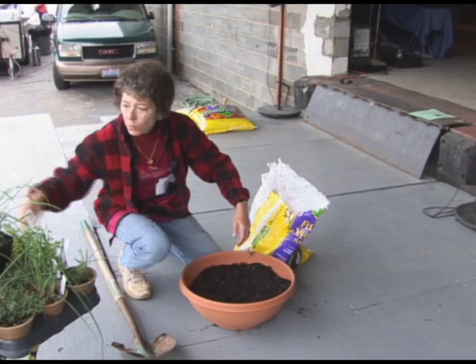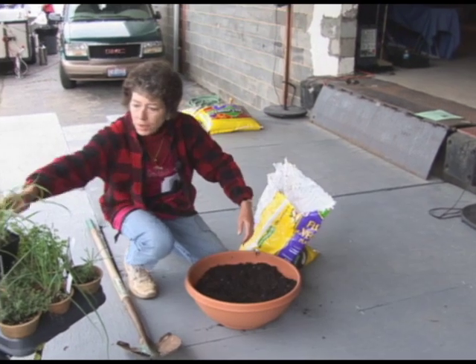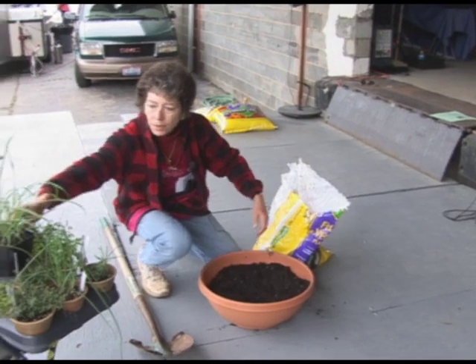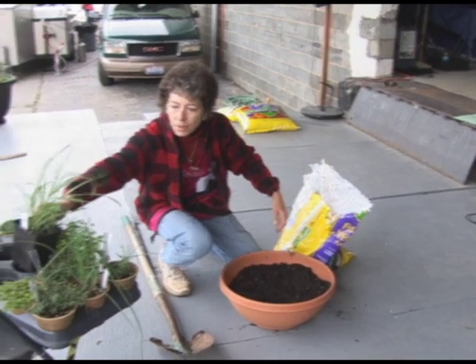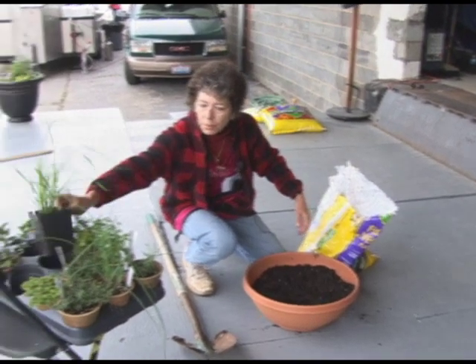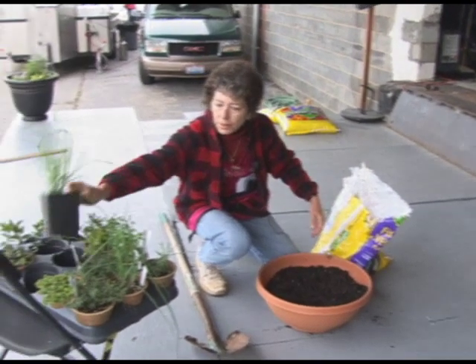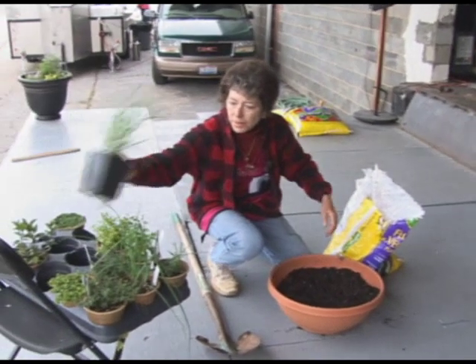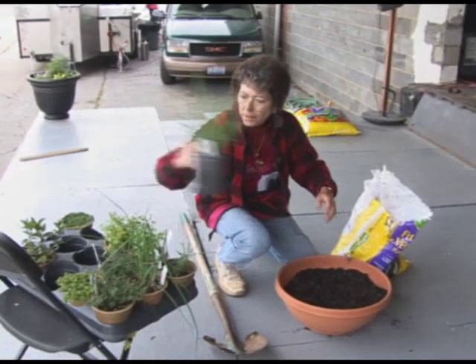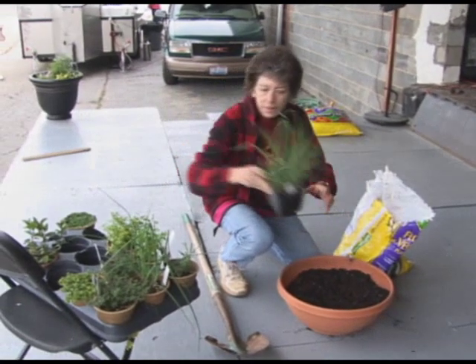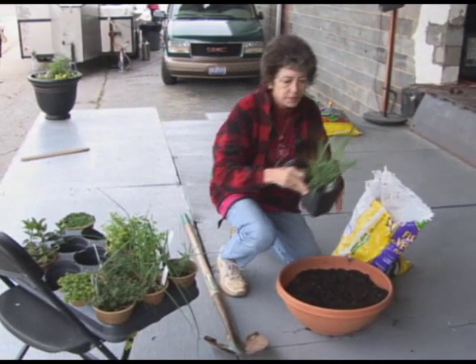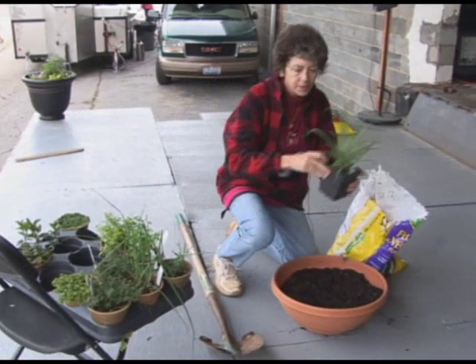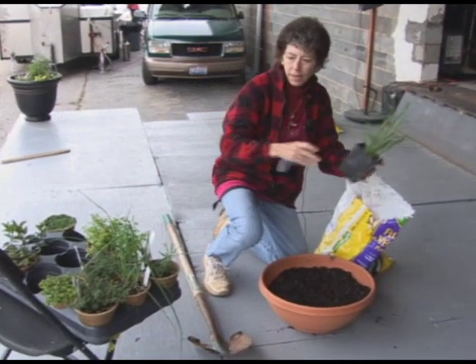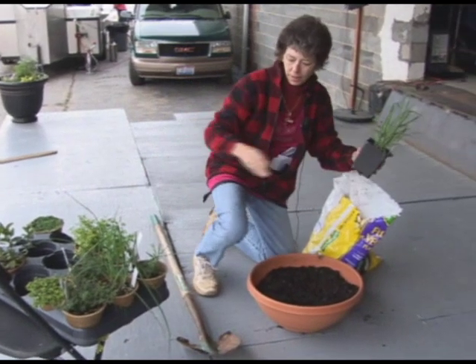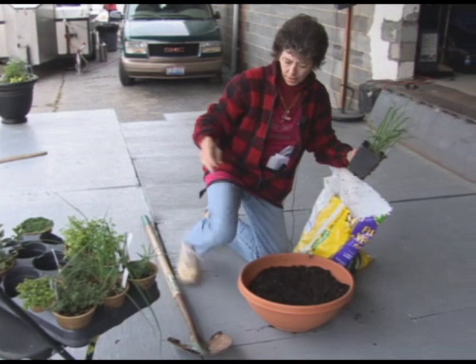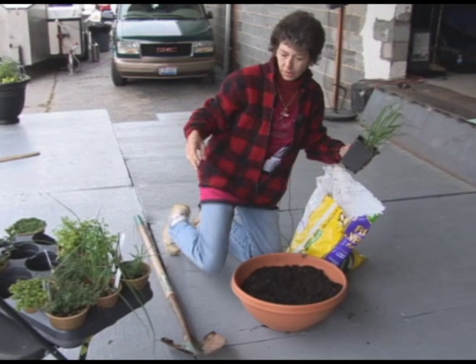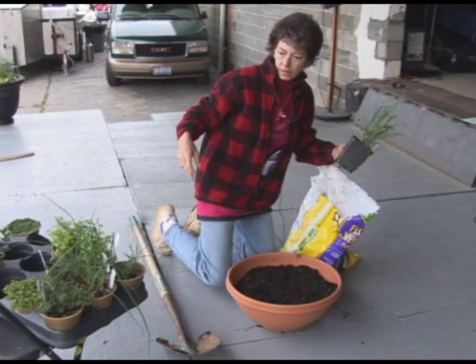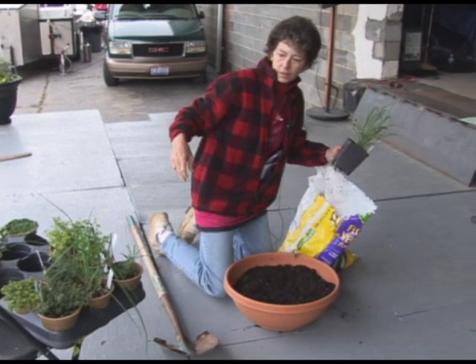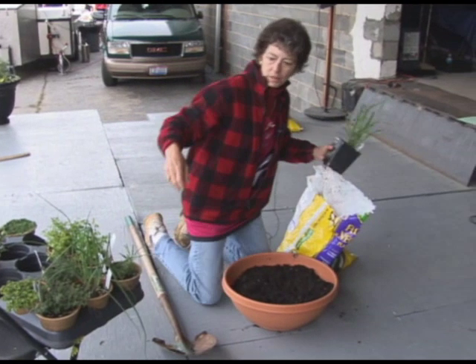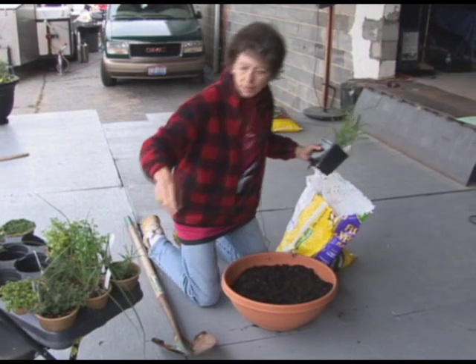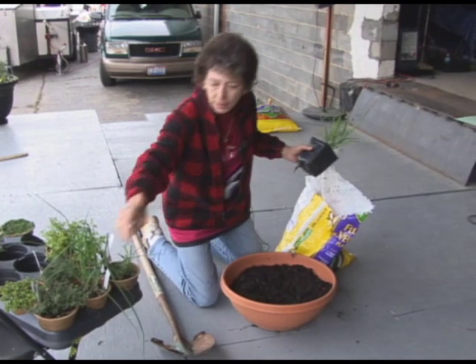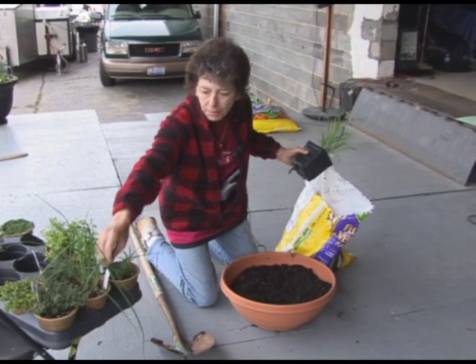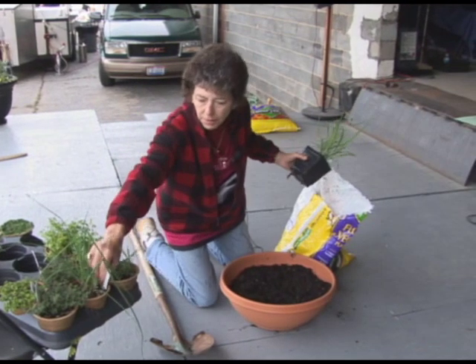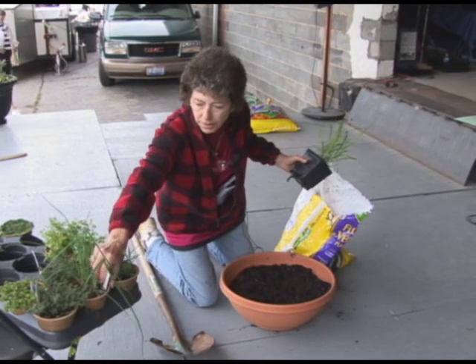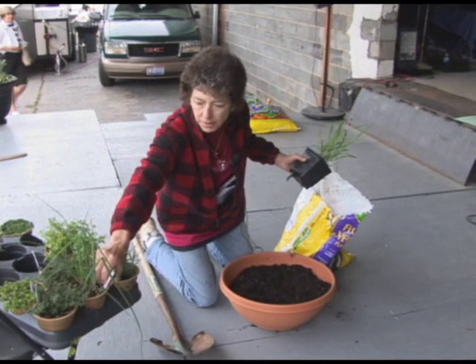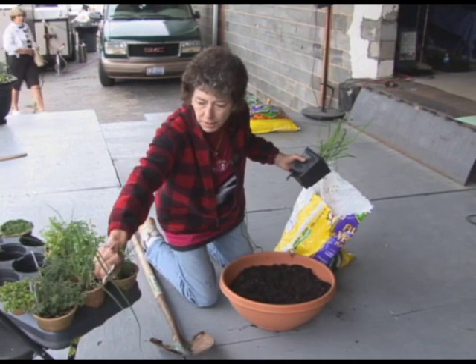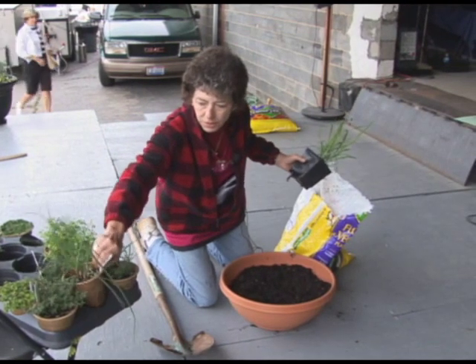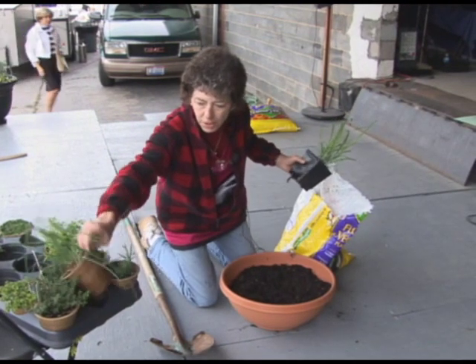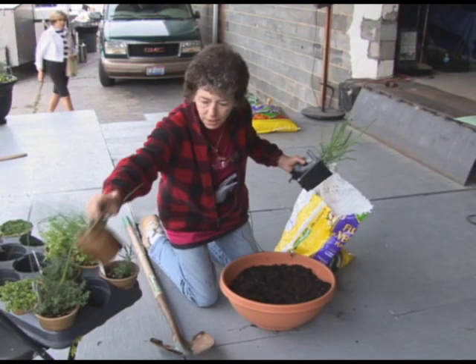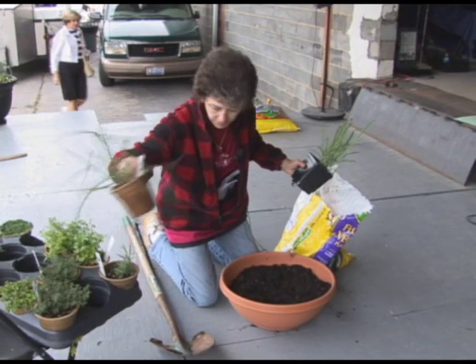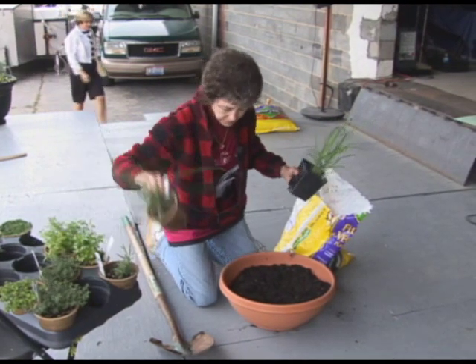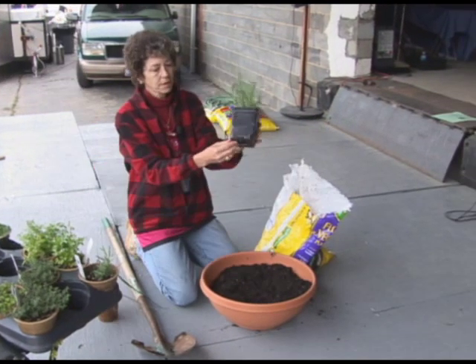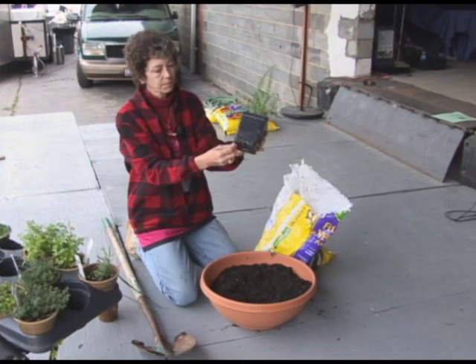What do you think we ought to put in the center? Kind of like the lemongrass? The lemongrass. You got the chive. Yep.